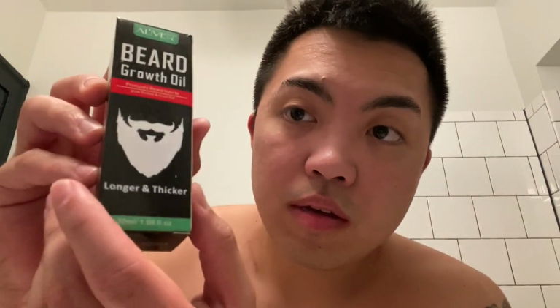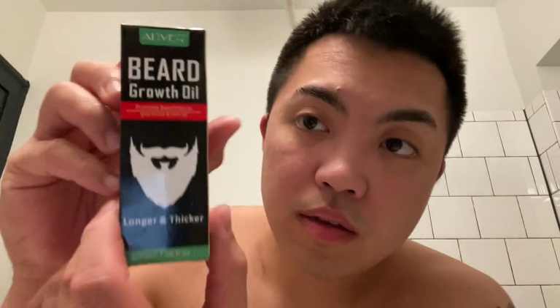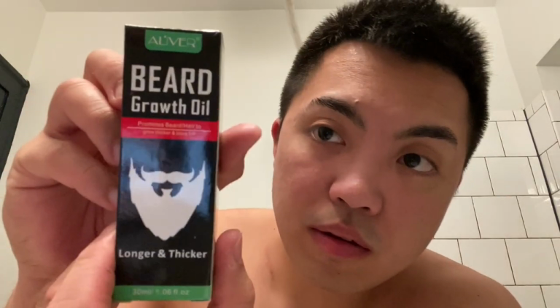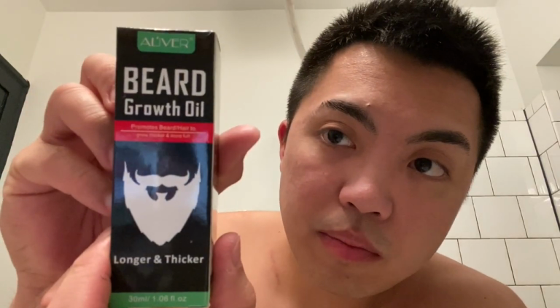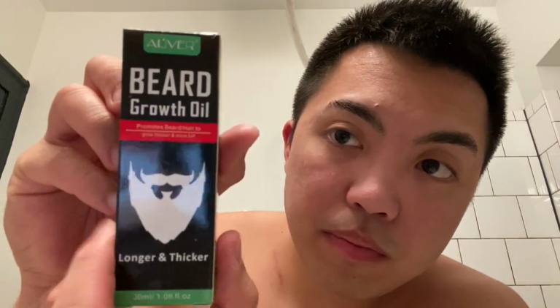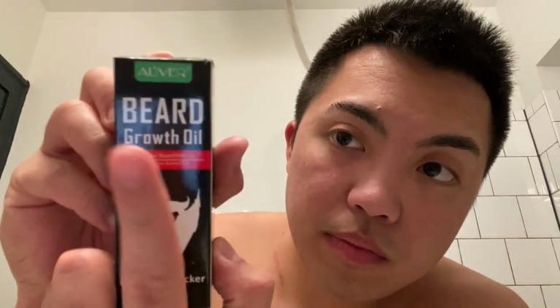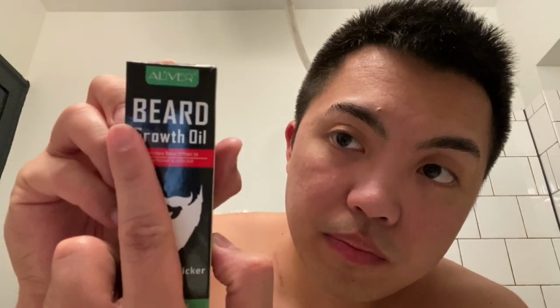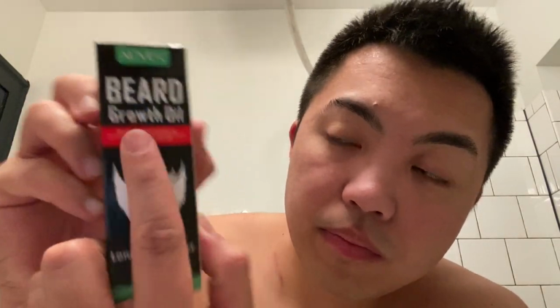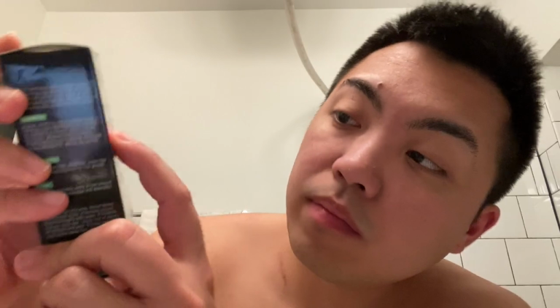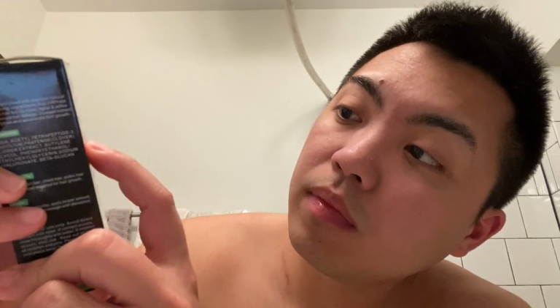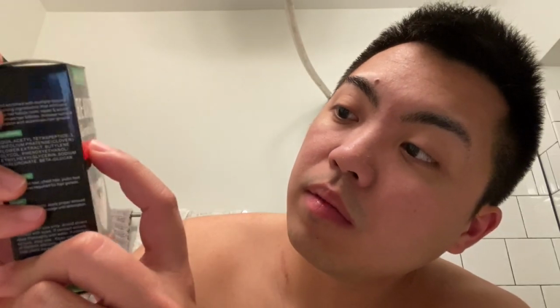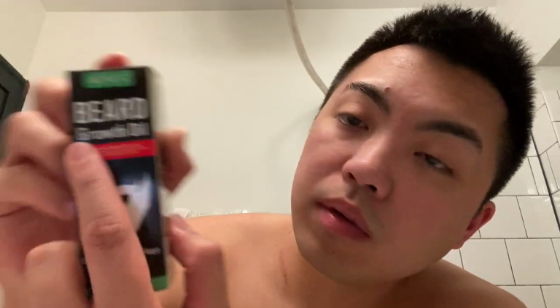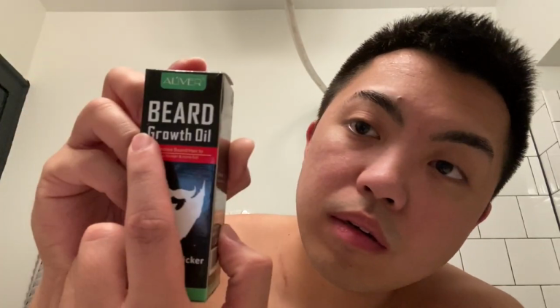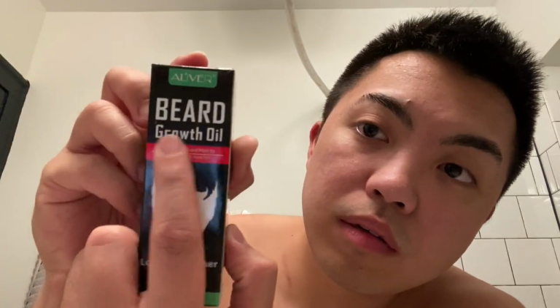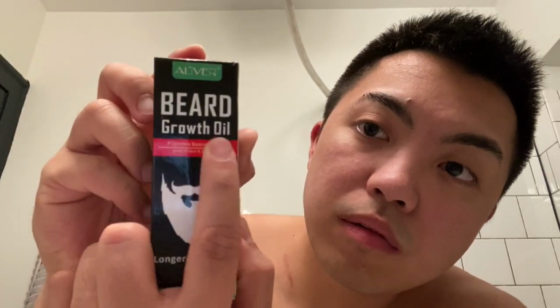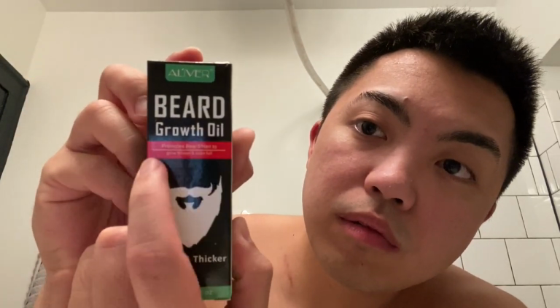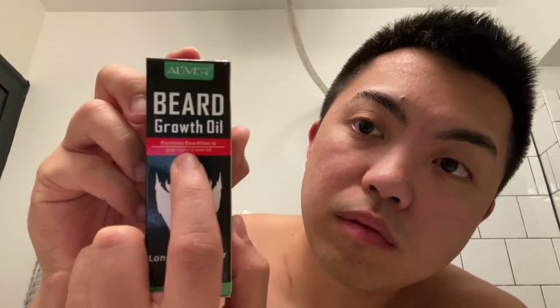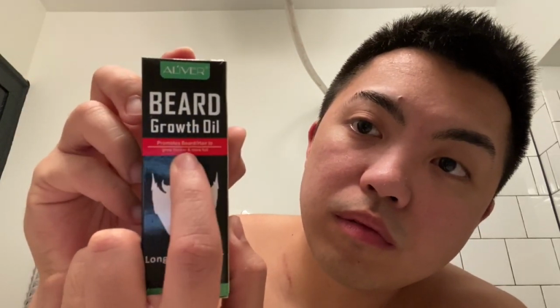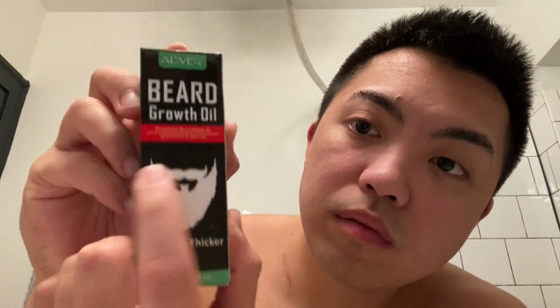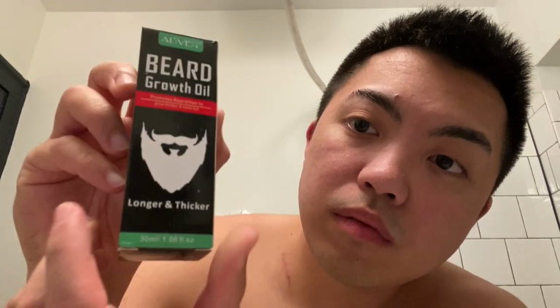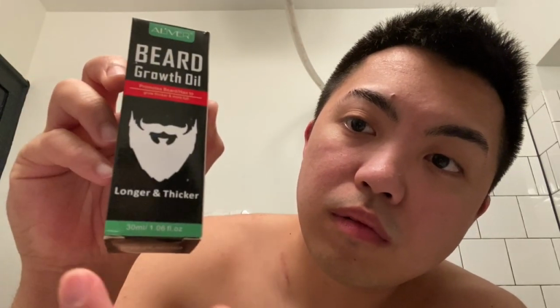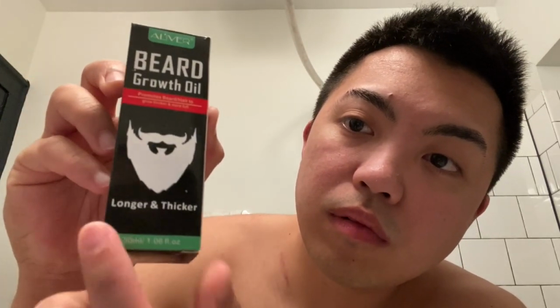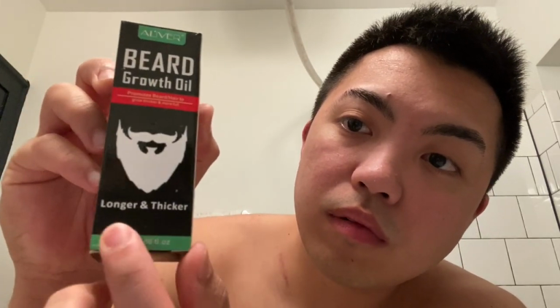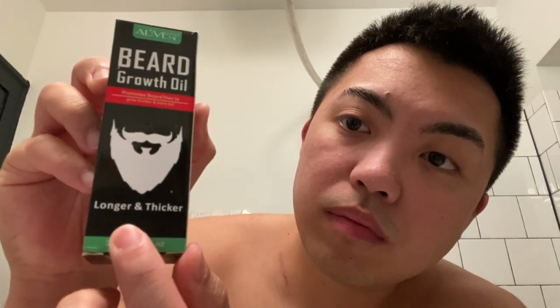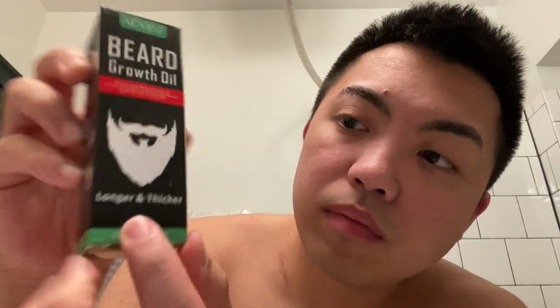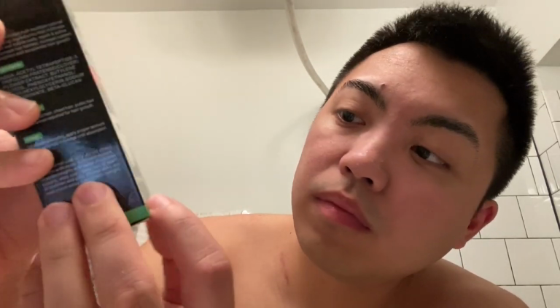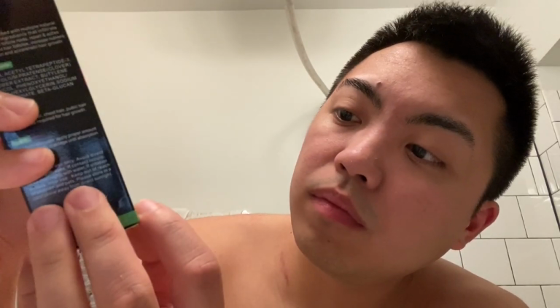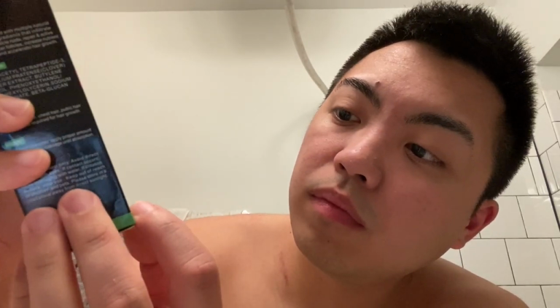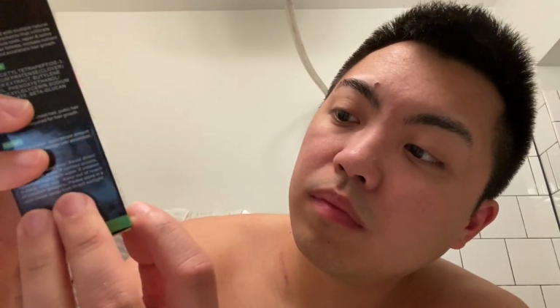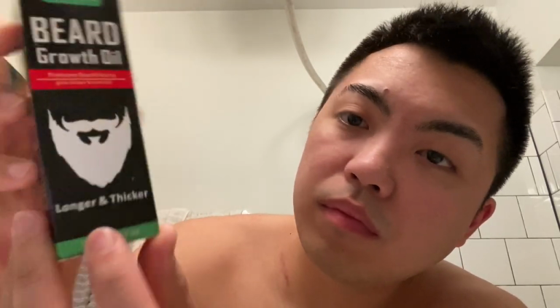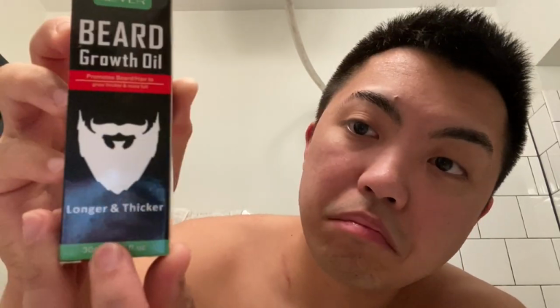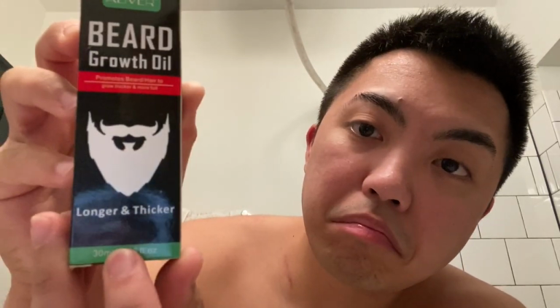So it's called the Aliver Beard Growth Oil — longer and thicker. I actually got this from Amazon.